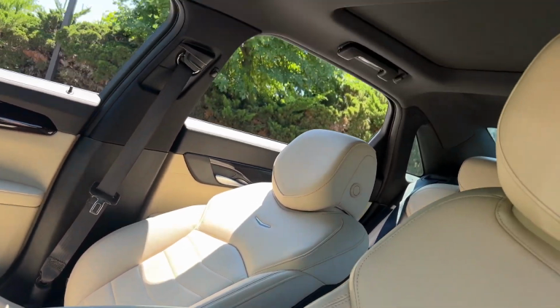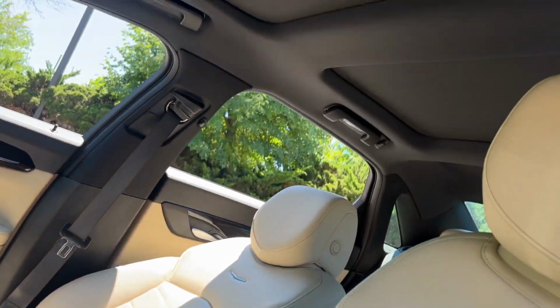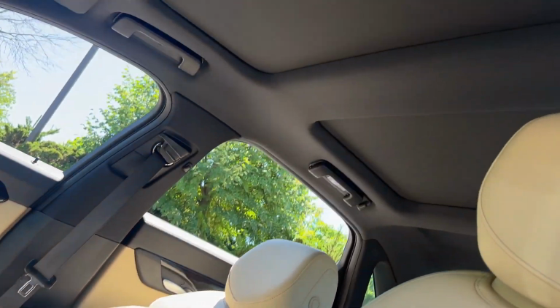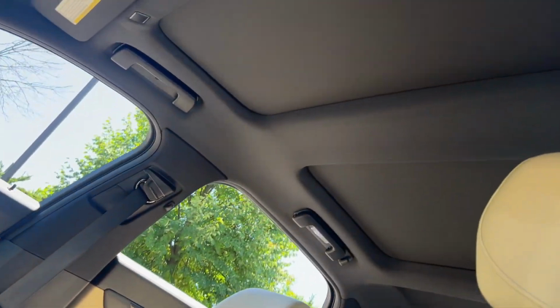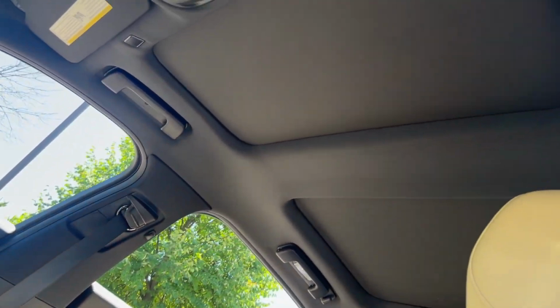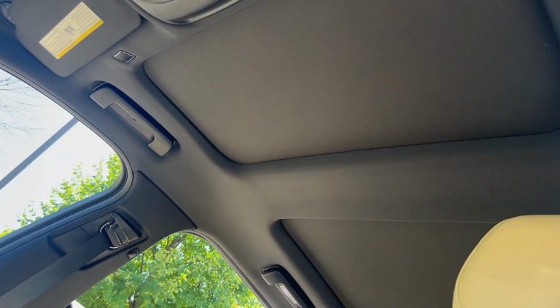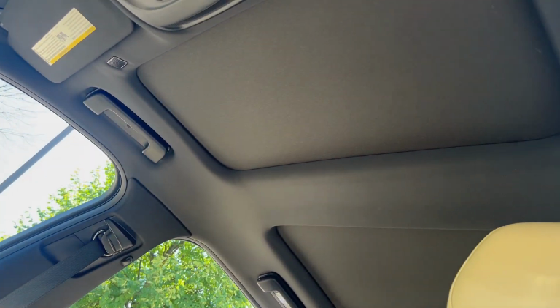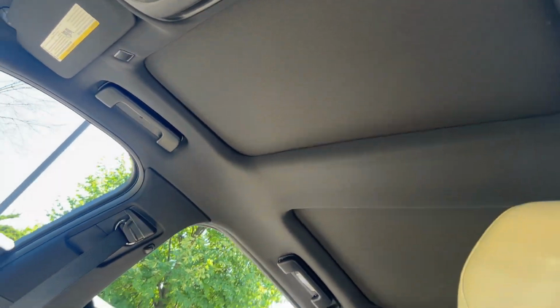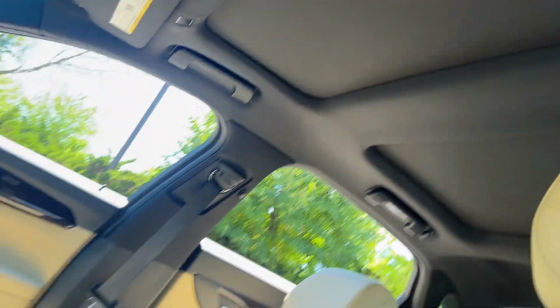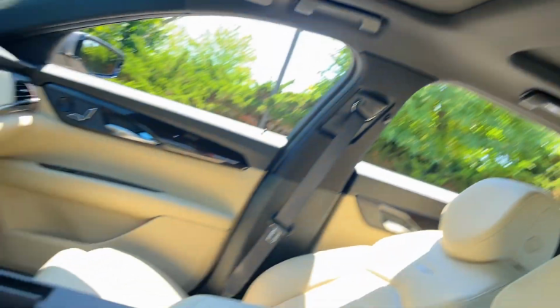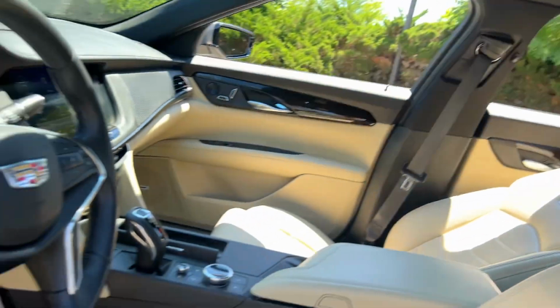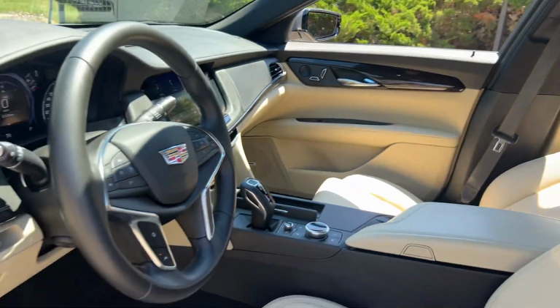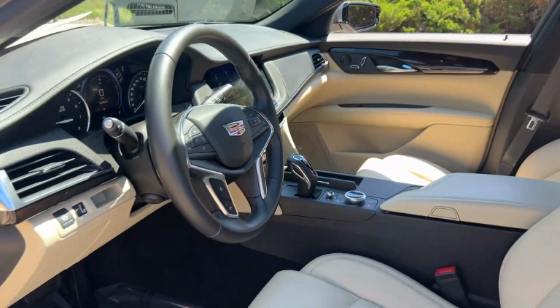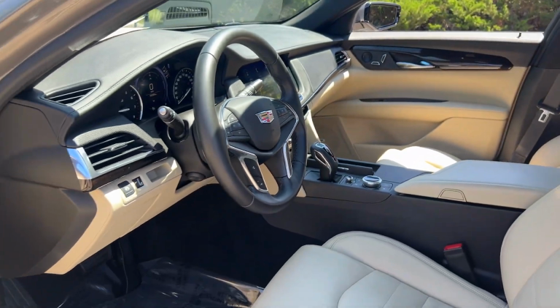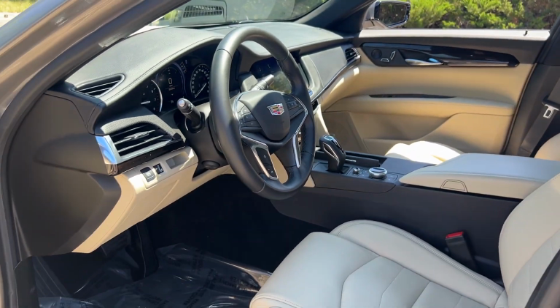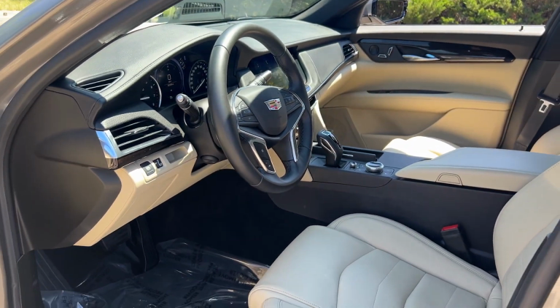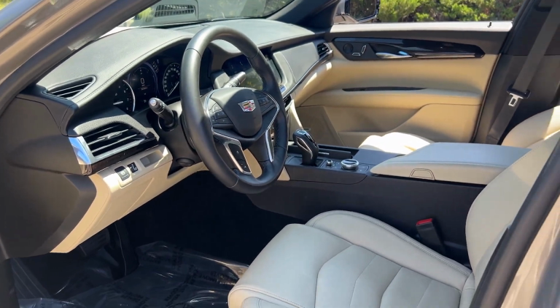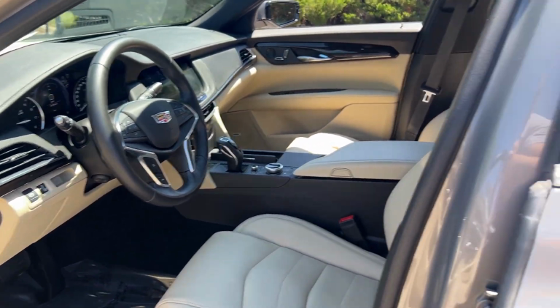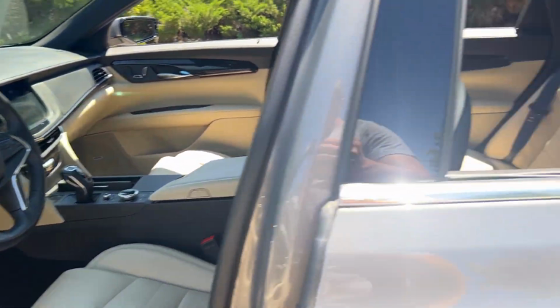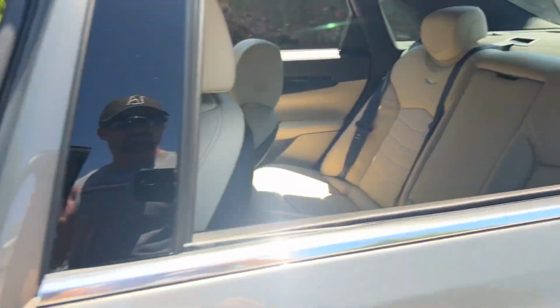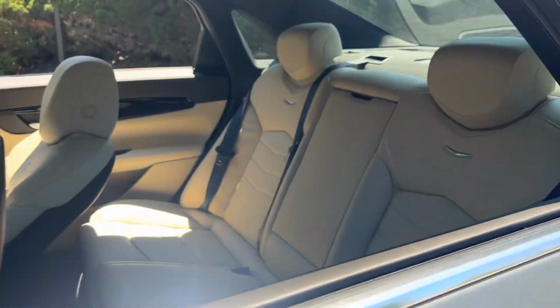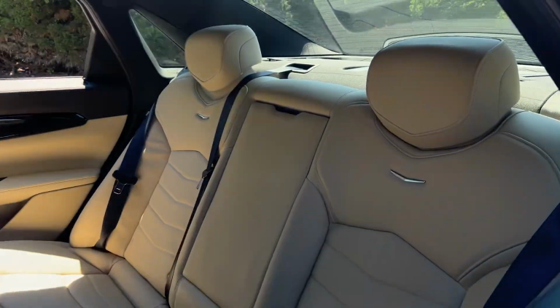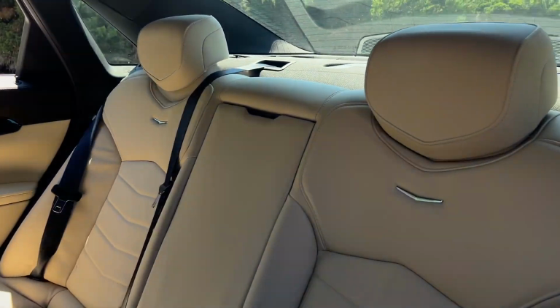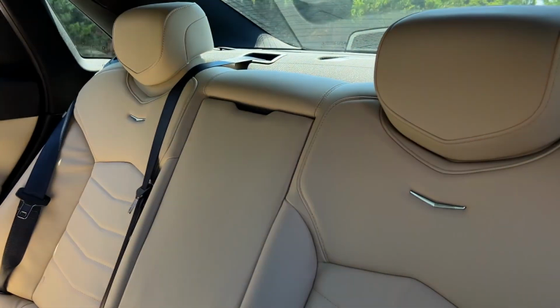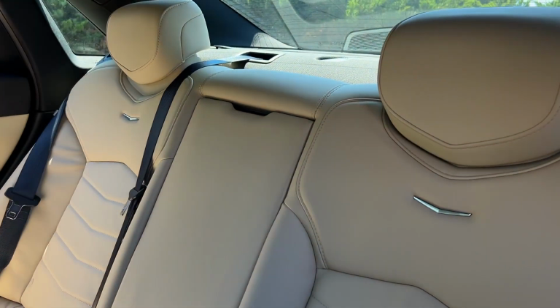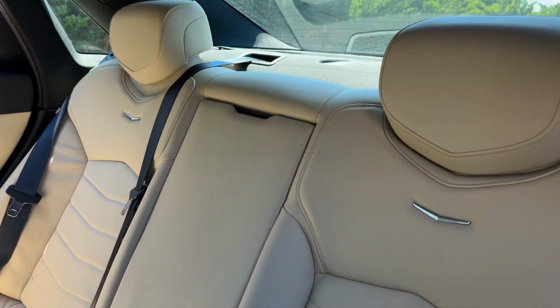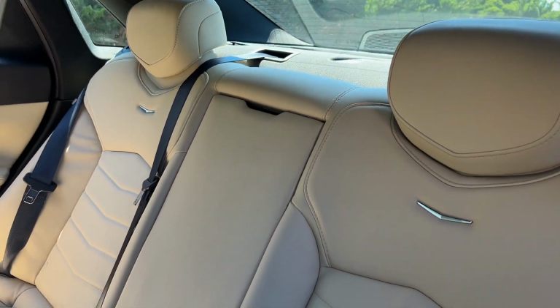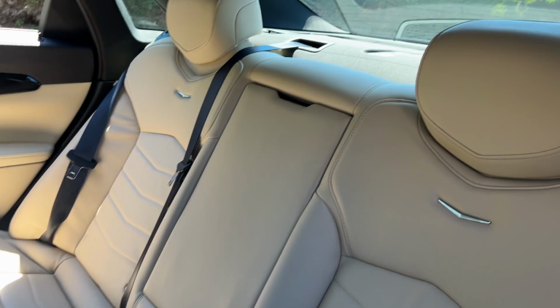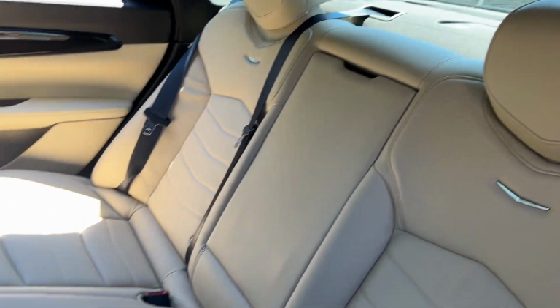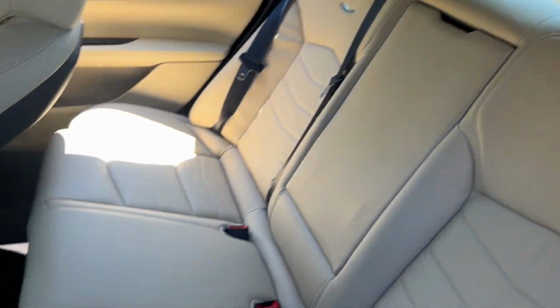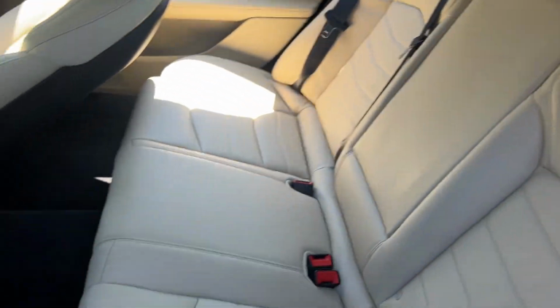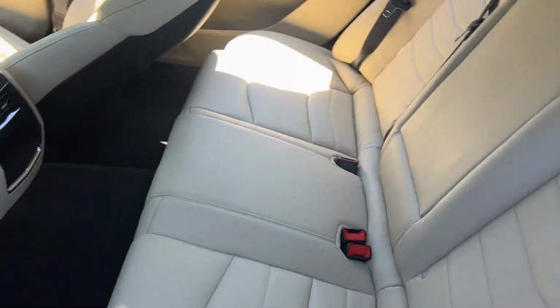Feel the satisfaction of driving a work of excellence. Take the CT6 sedan for a test drive.